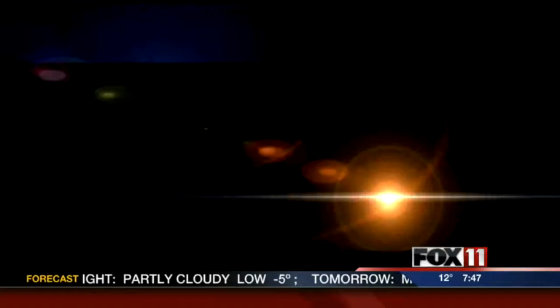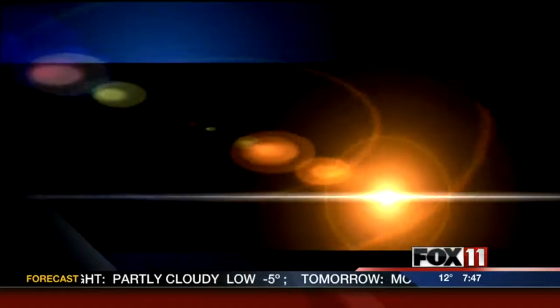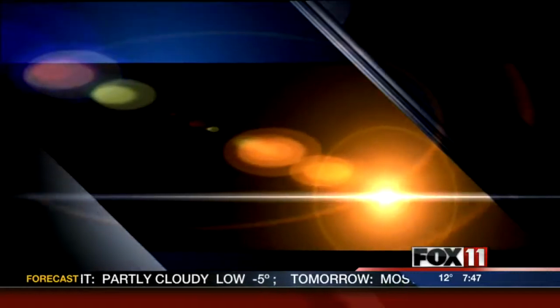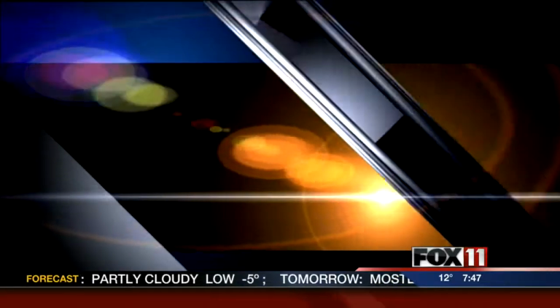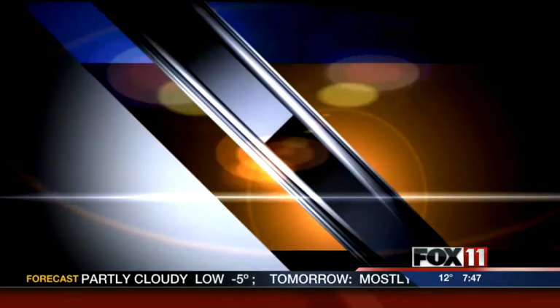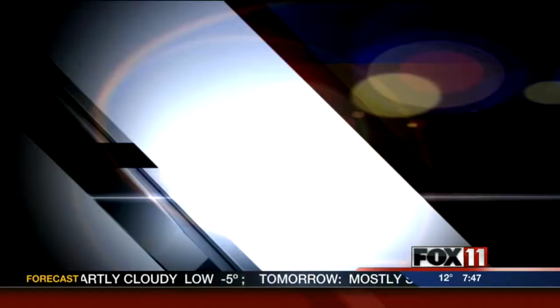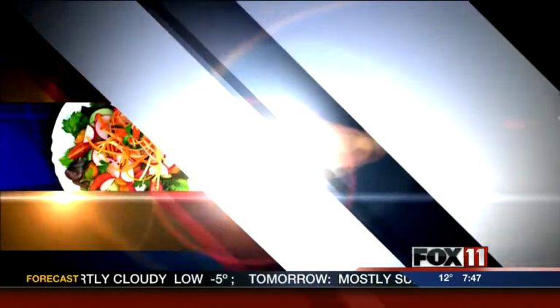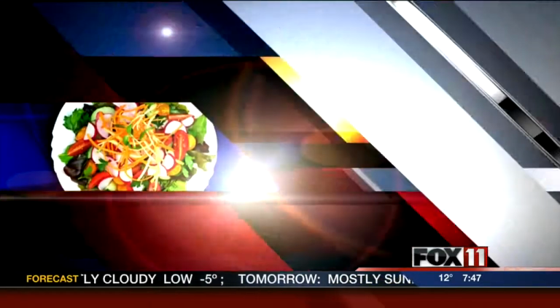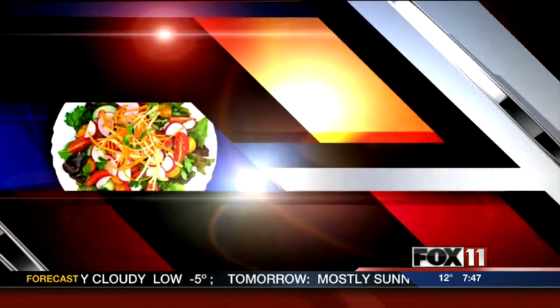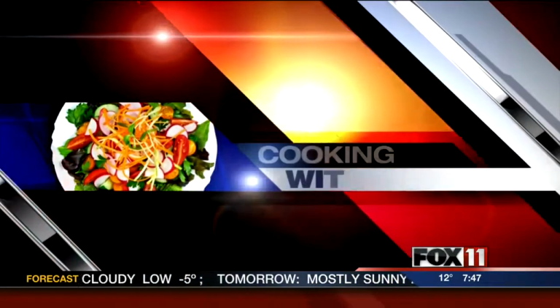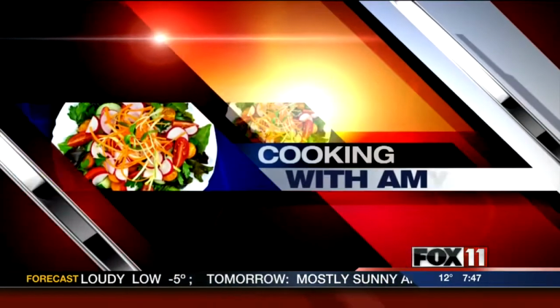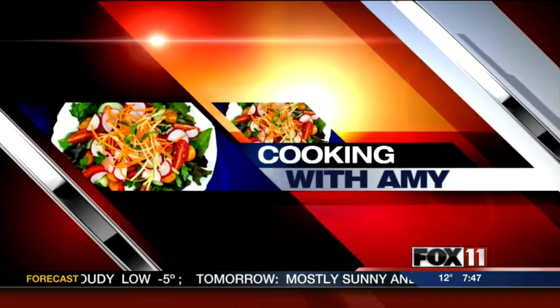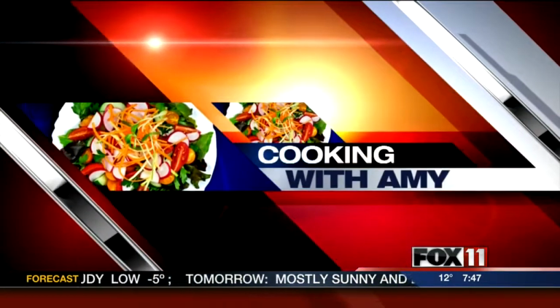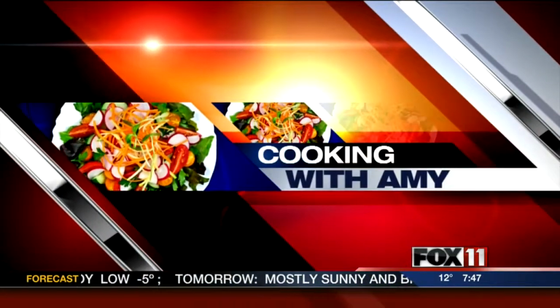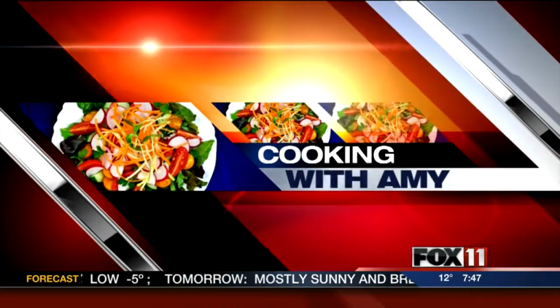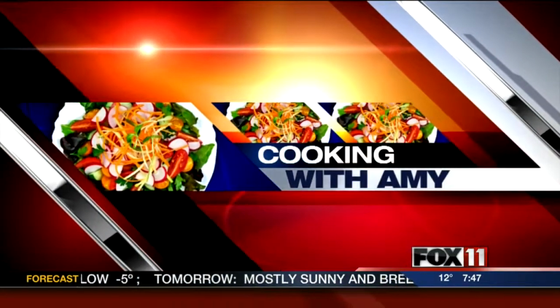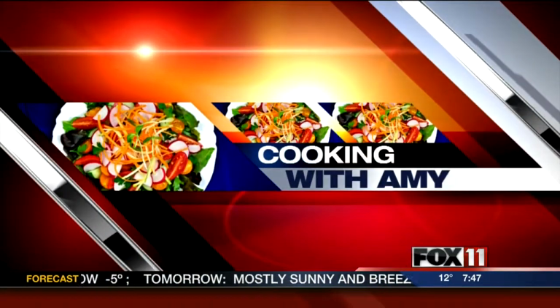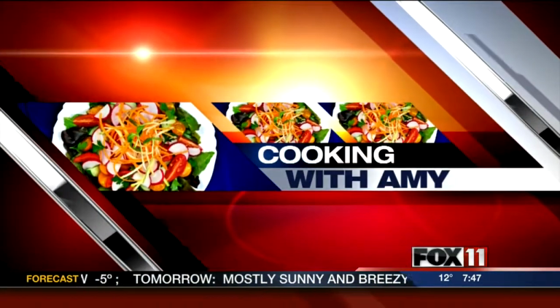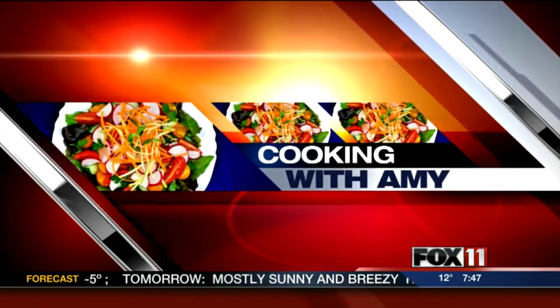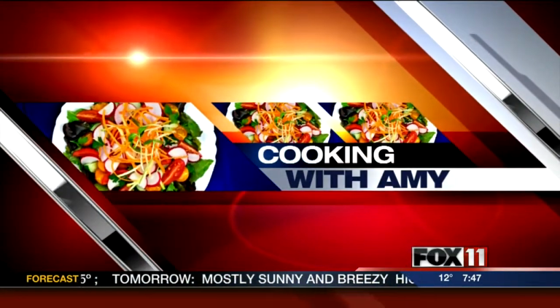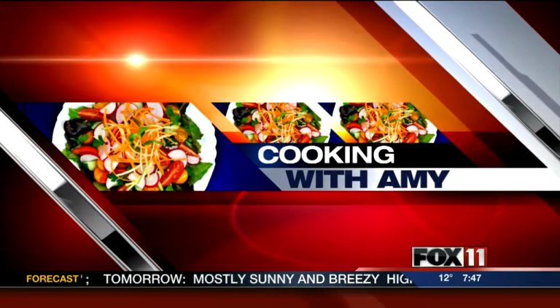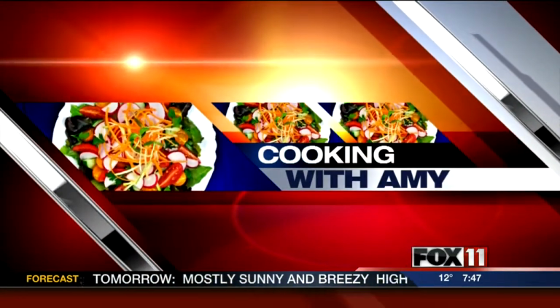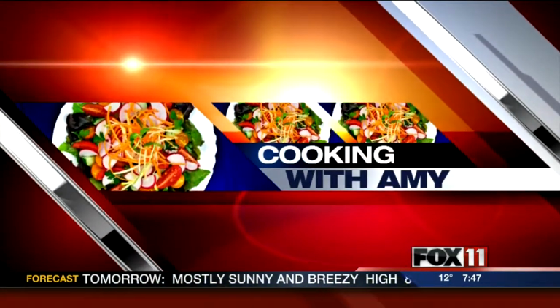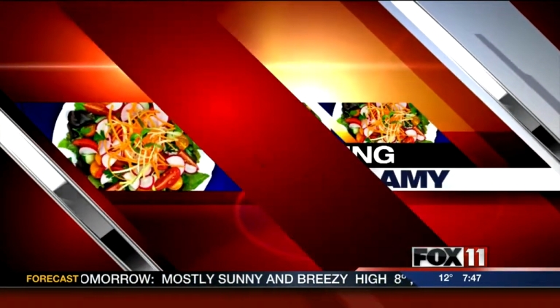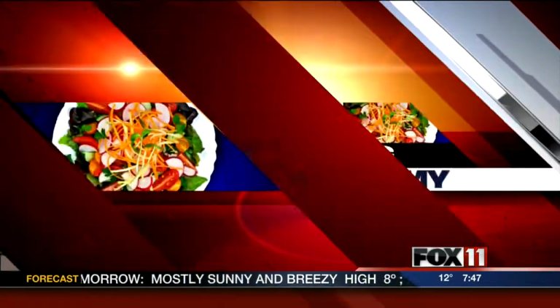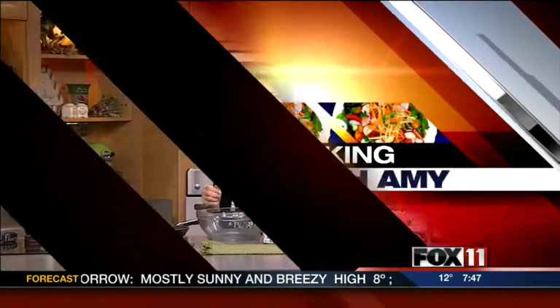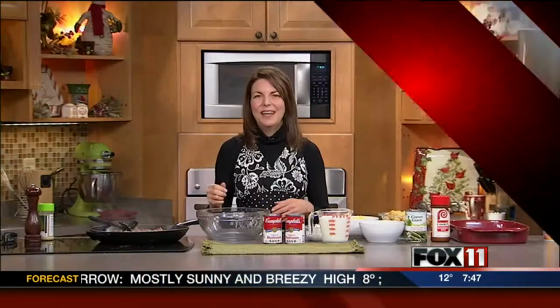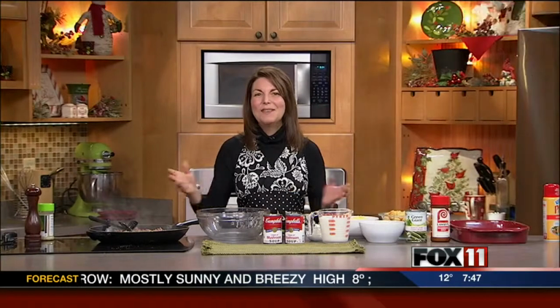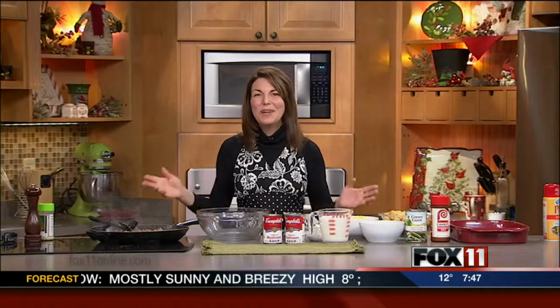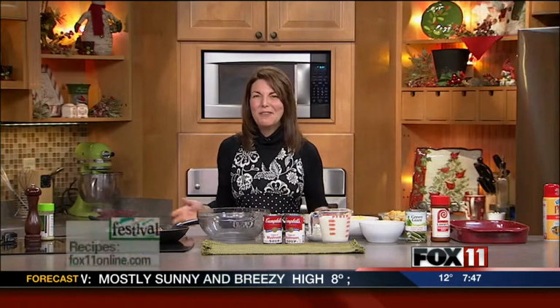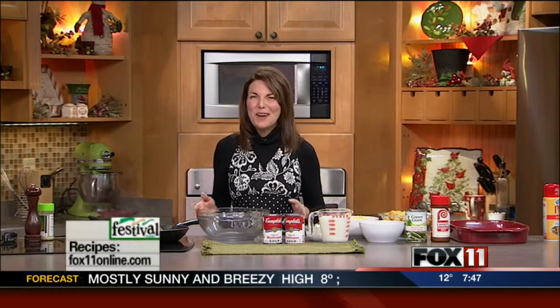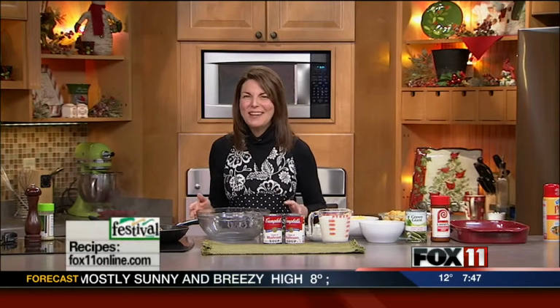Let's get cooking, cooking, cooking with Amy. Hey, good morning everybody.